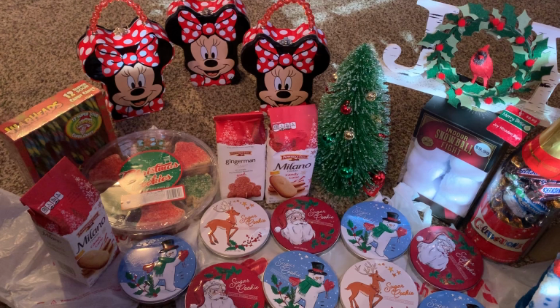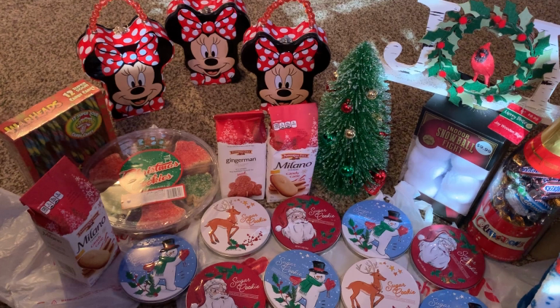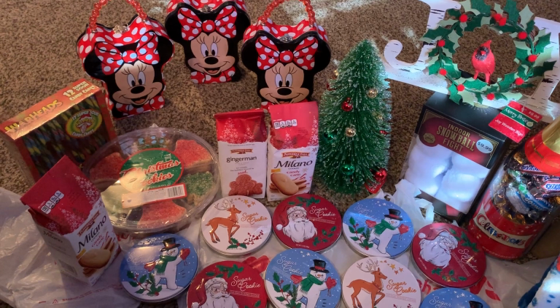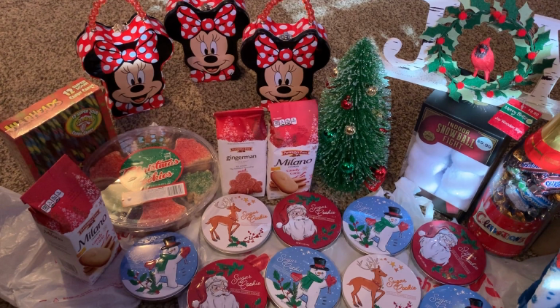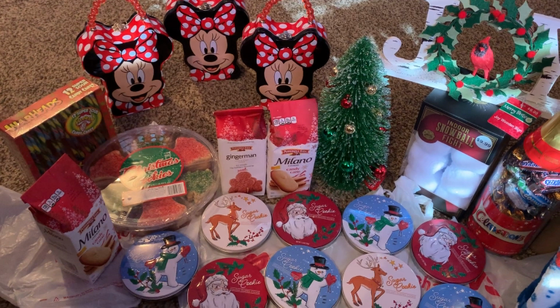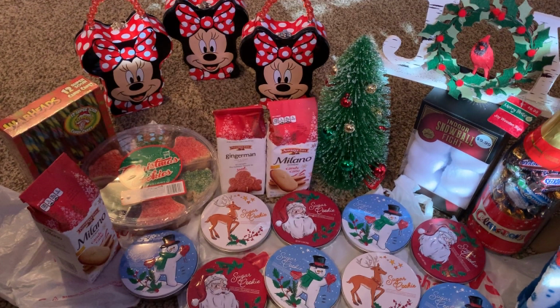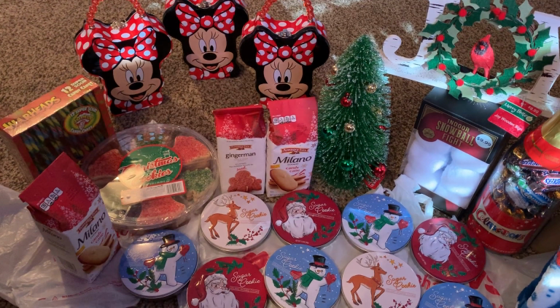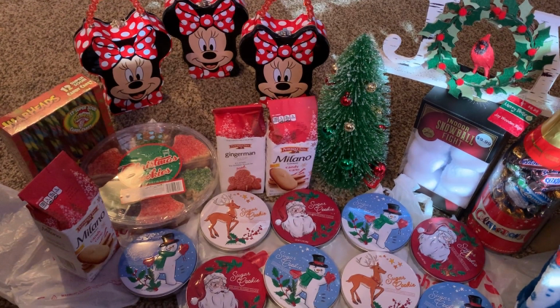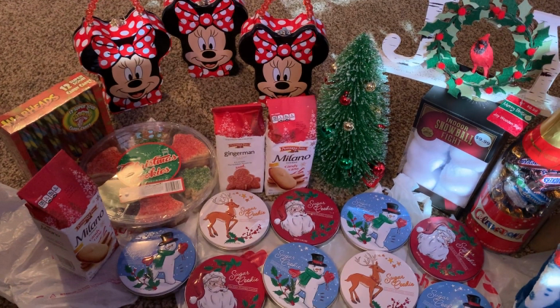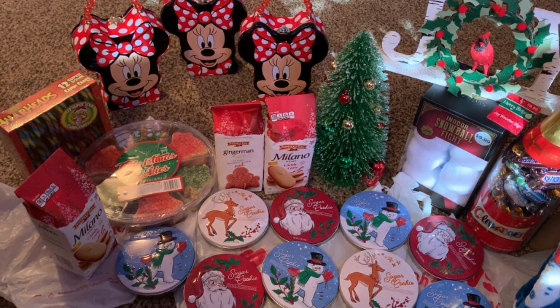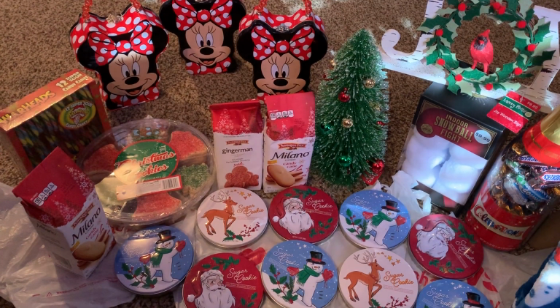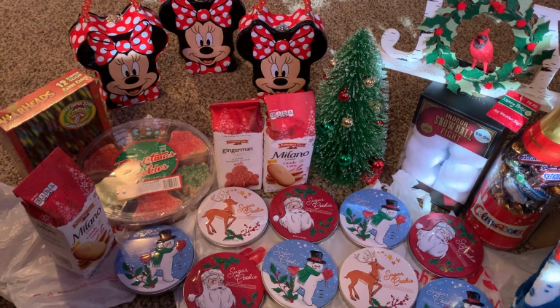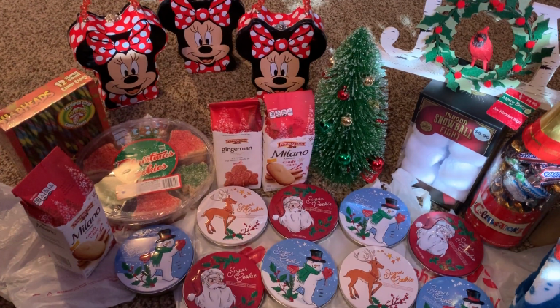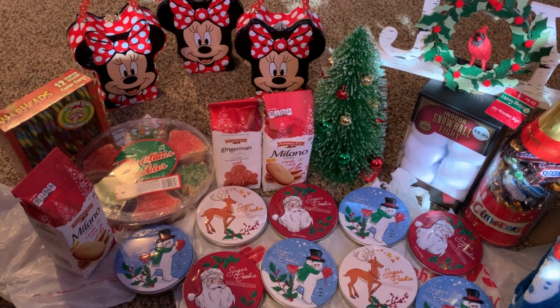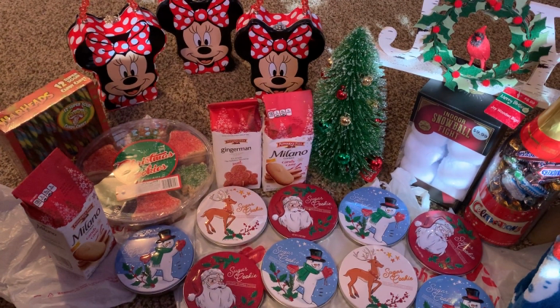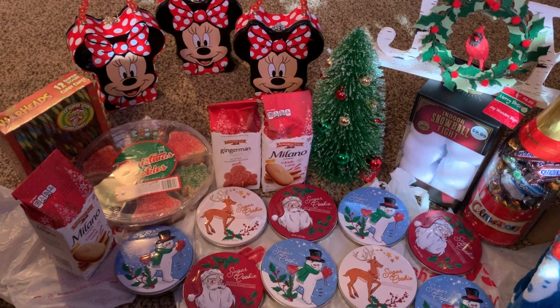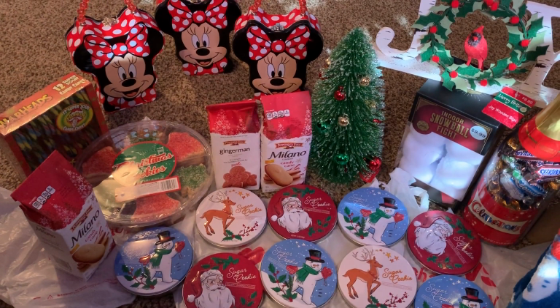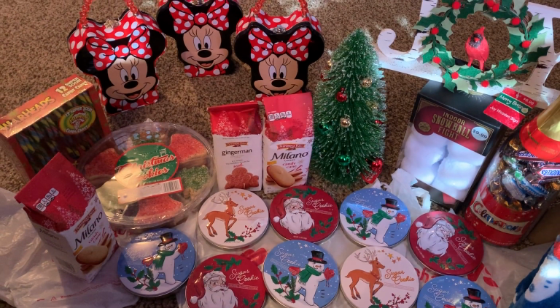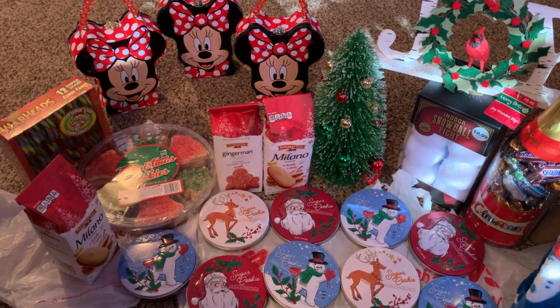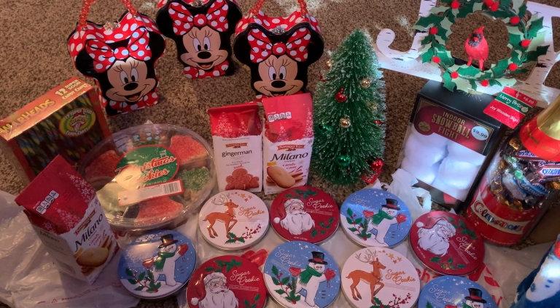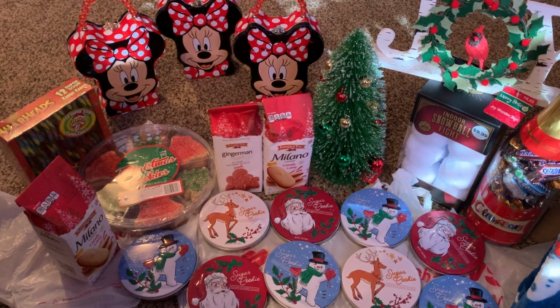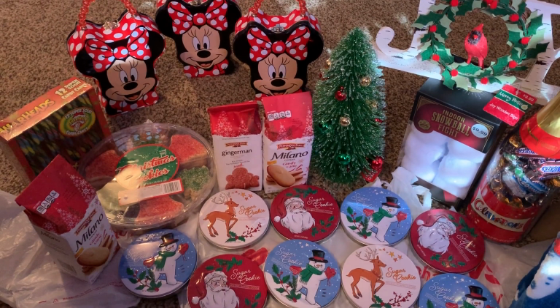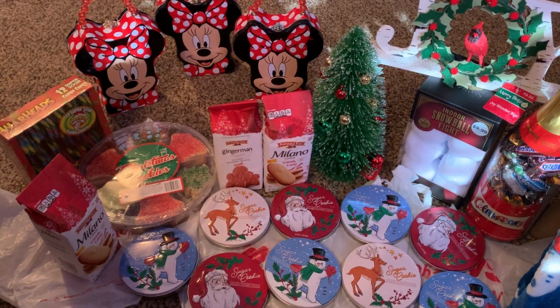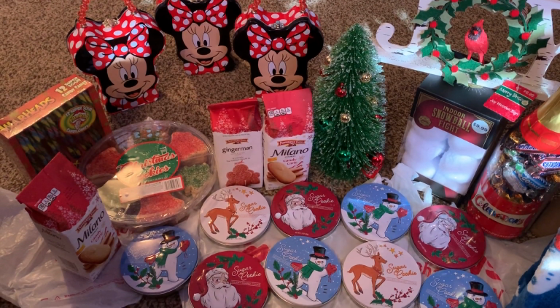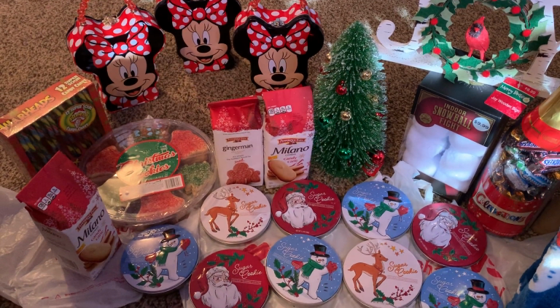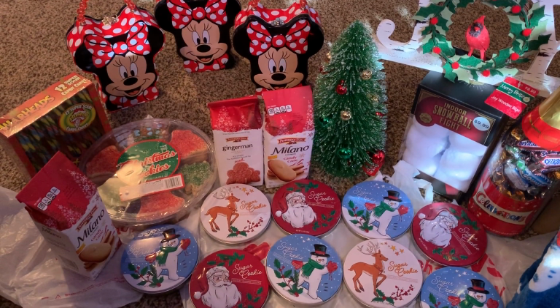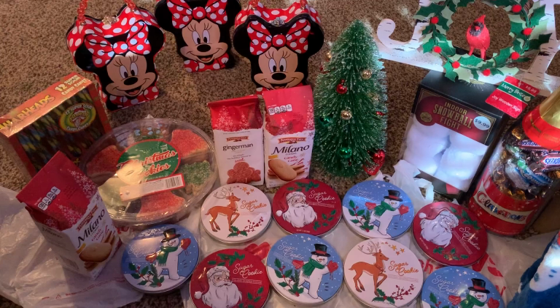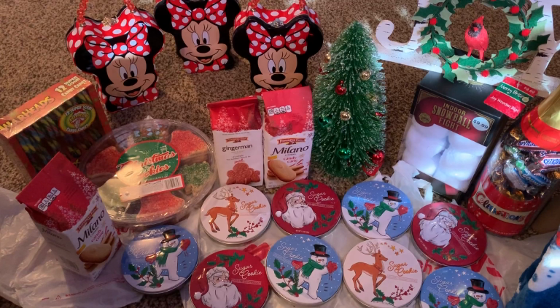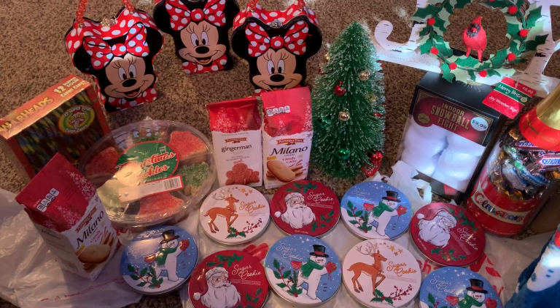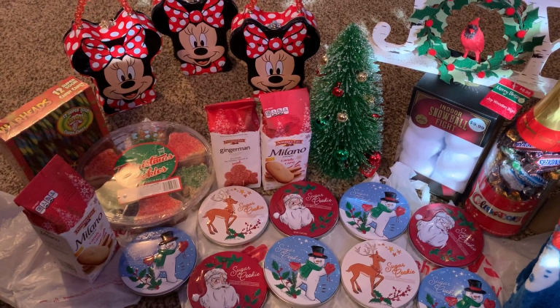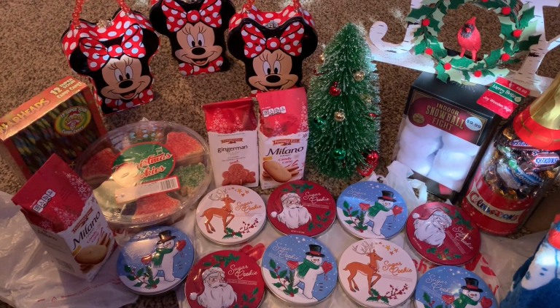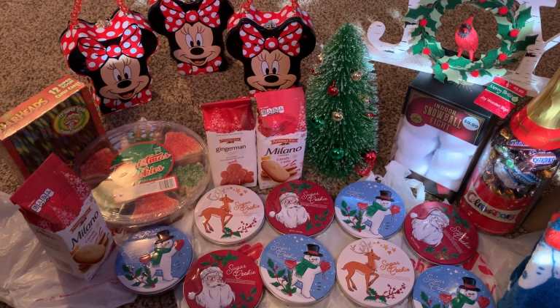Hi guys, this is Jan, same with Jan and Cheryl. We did more or less a clearance Christmas haul.